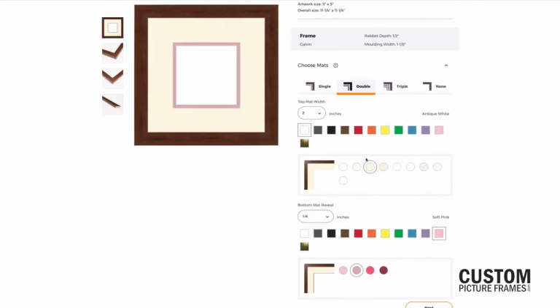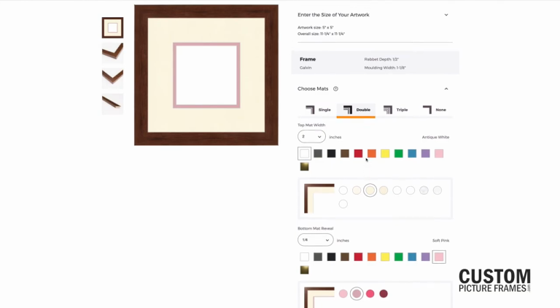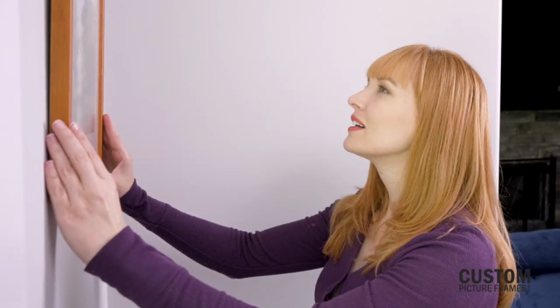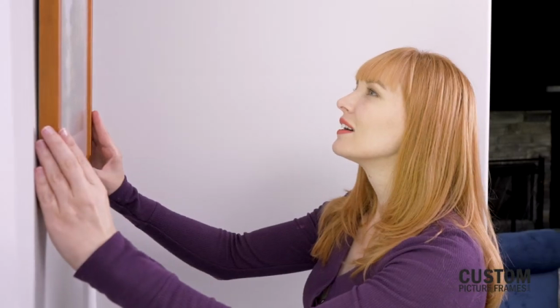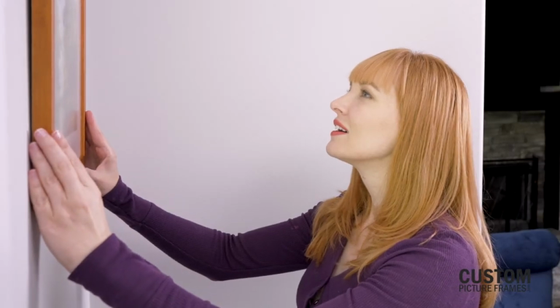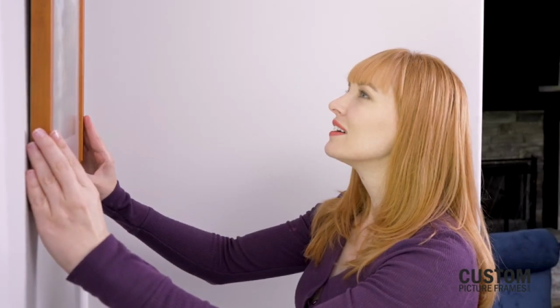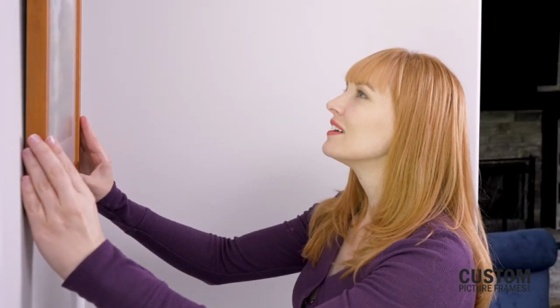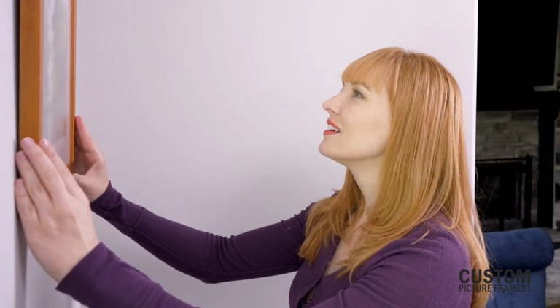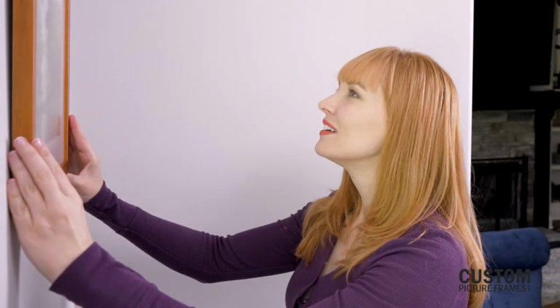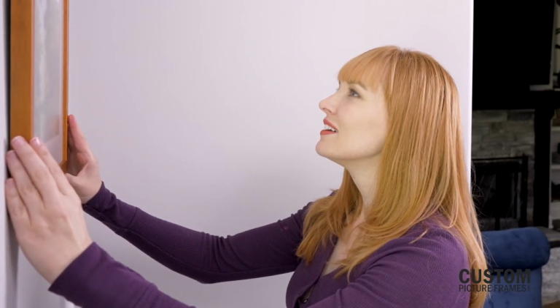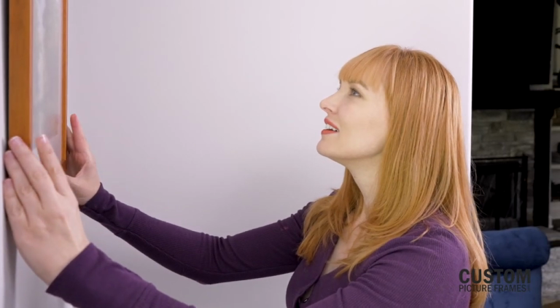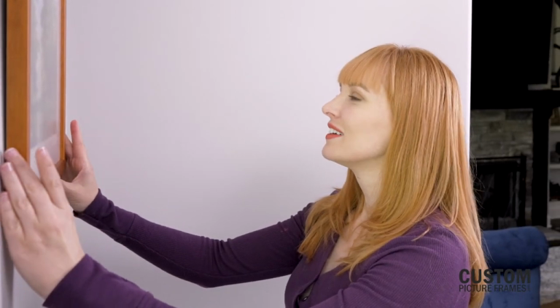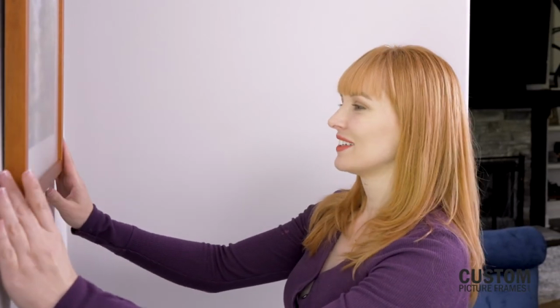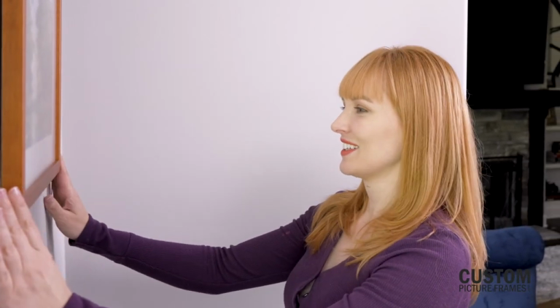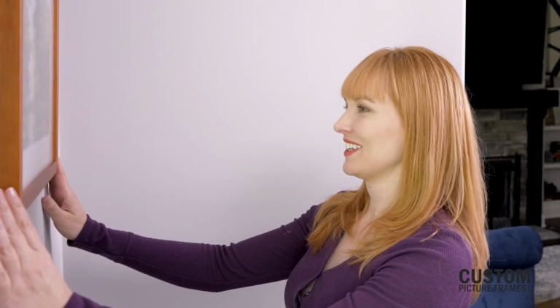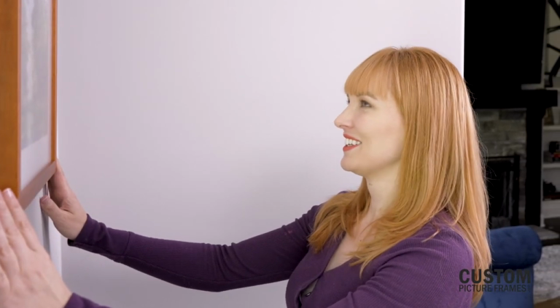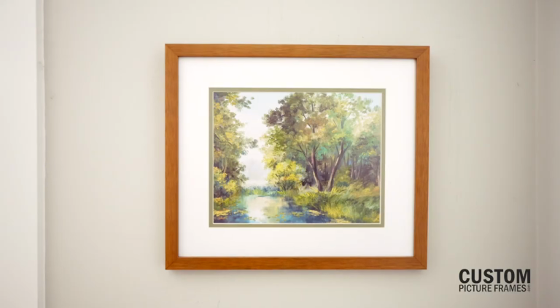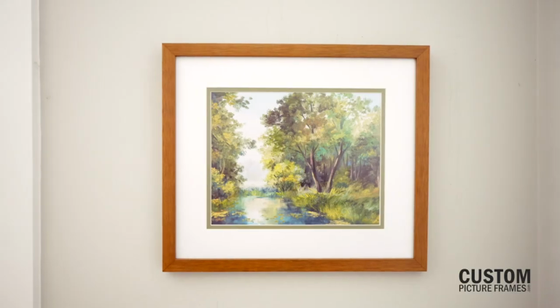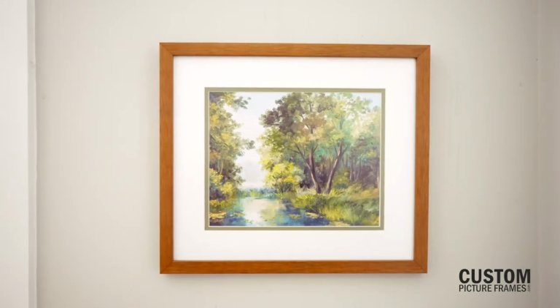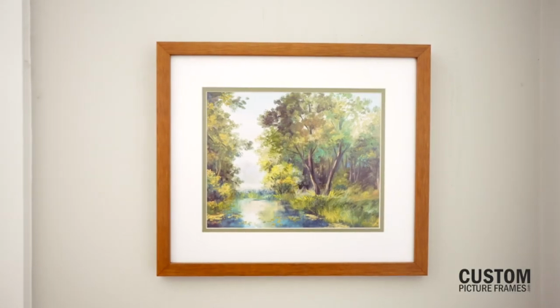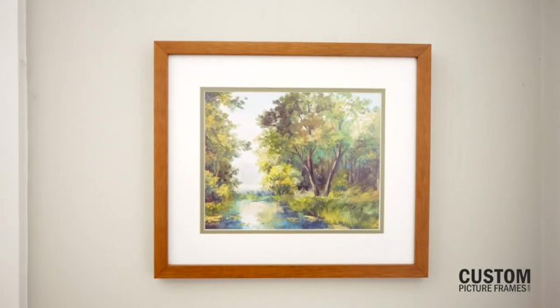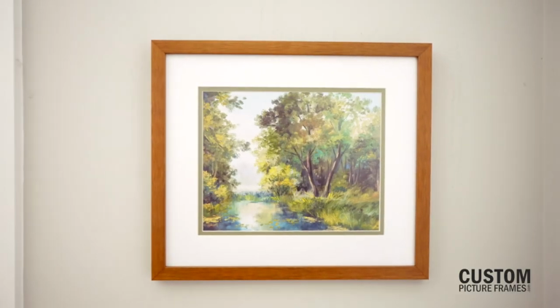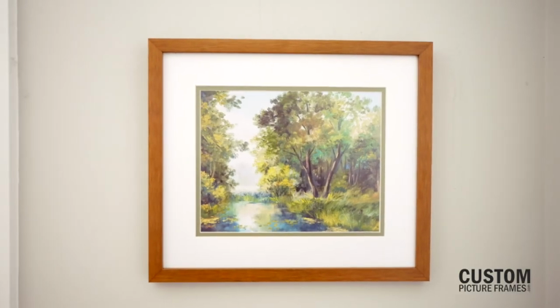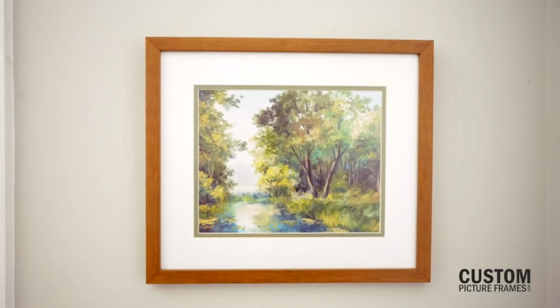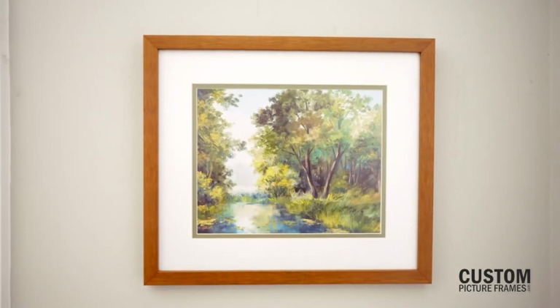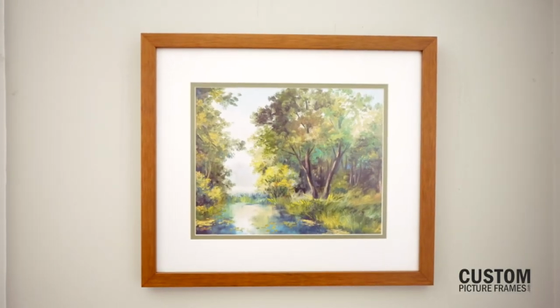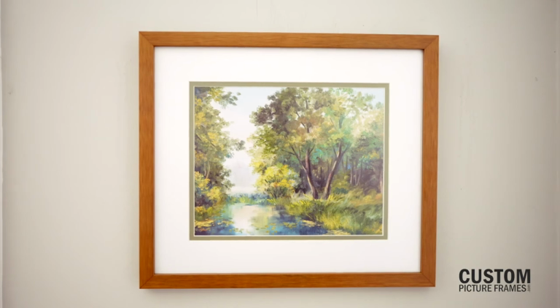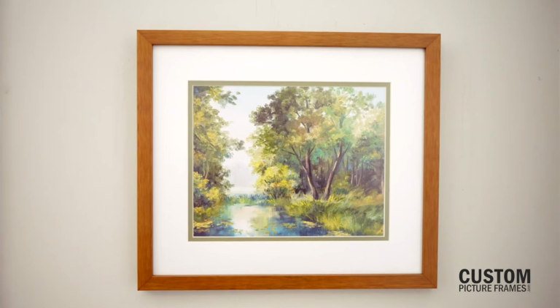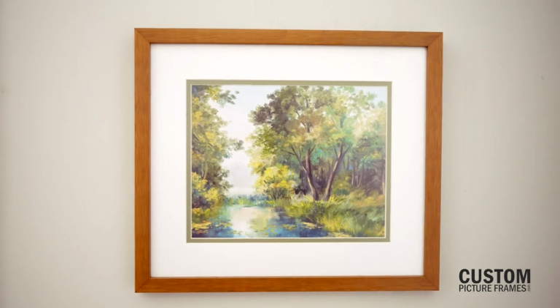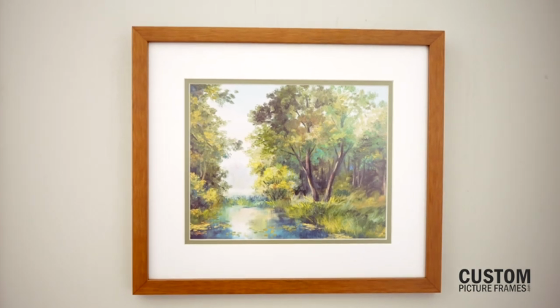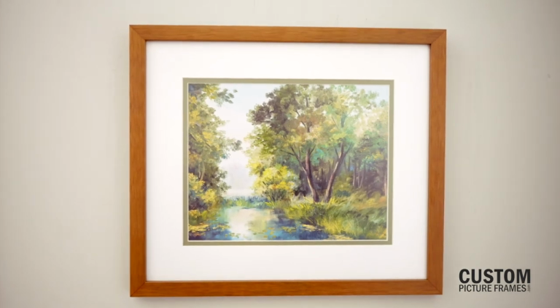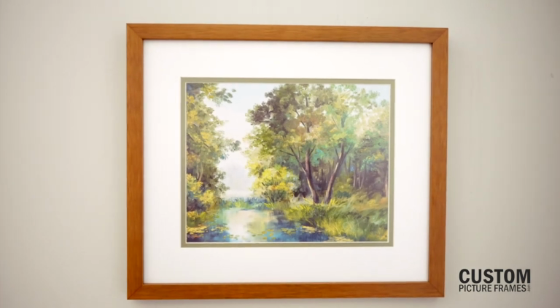This is especially helpful for welcoming your new custom frame into your space. Adding a matte to your picture frame gives it a refined, finished look.